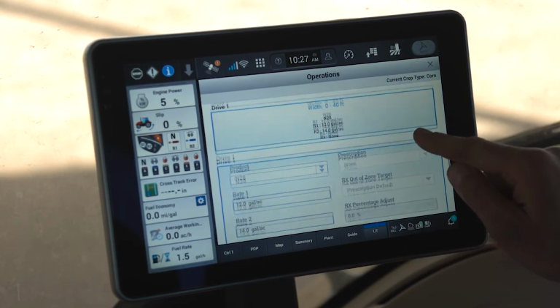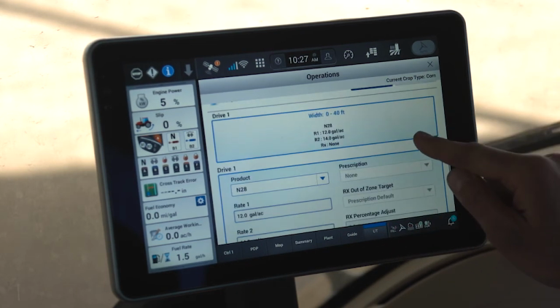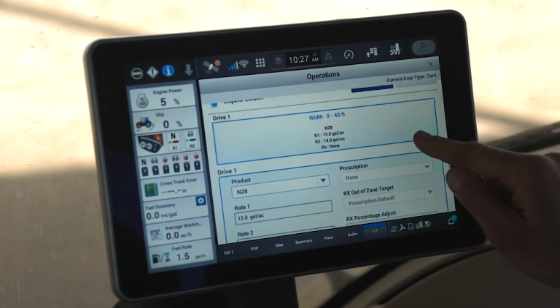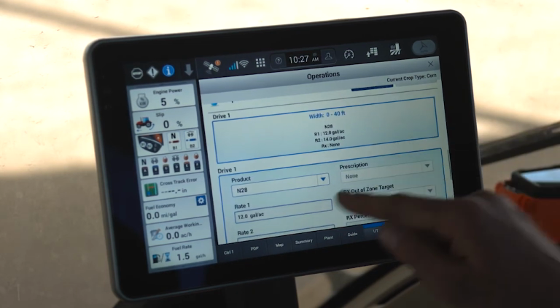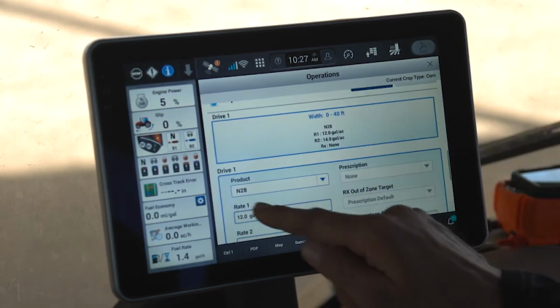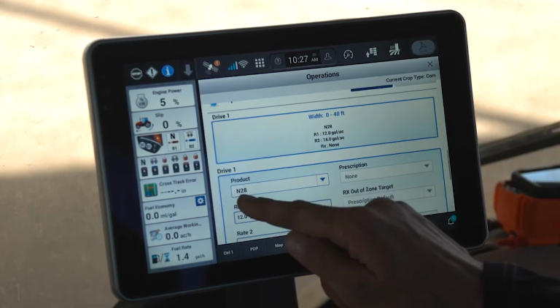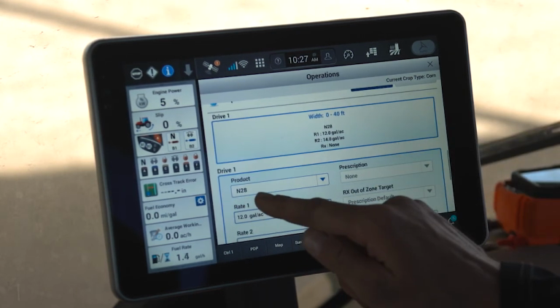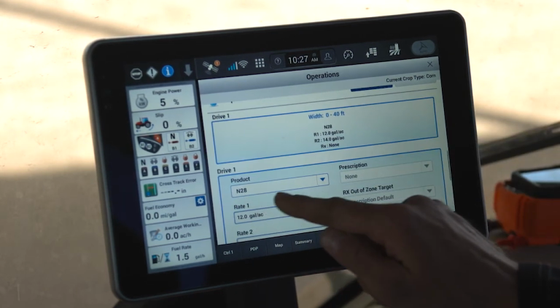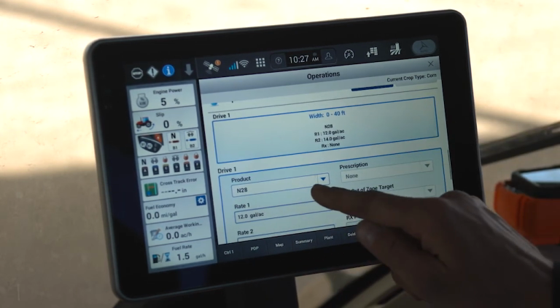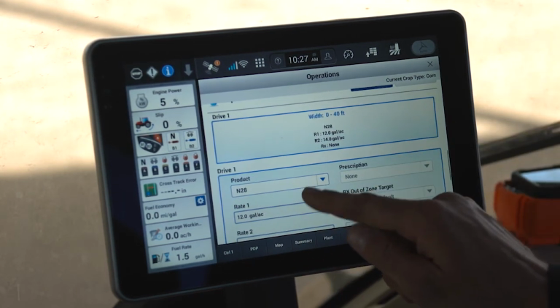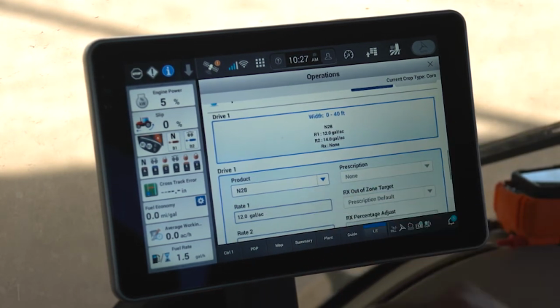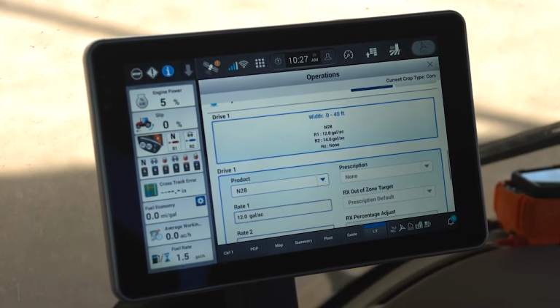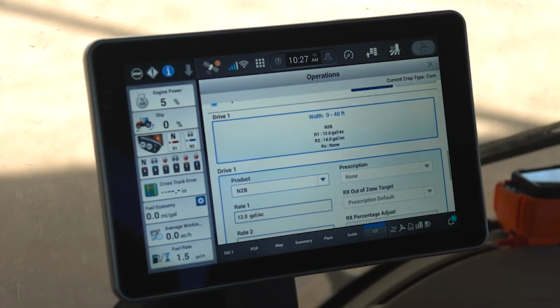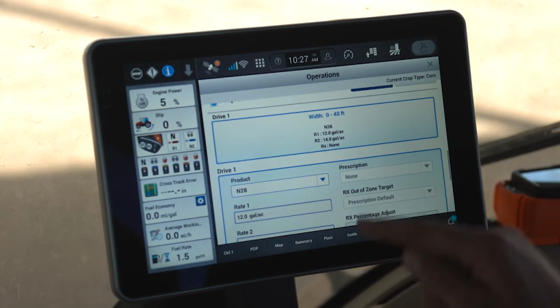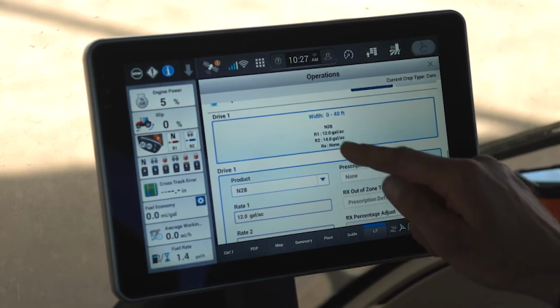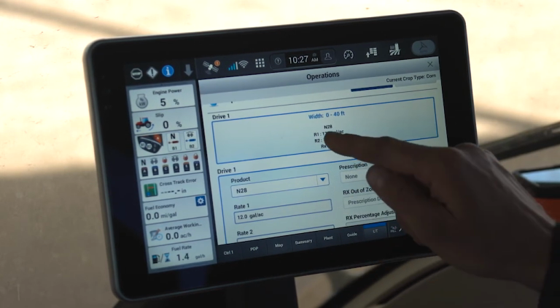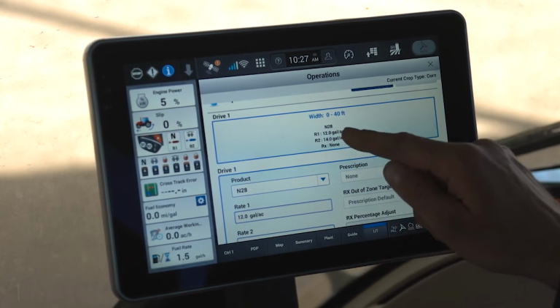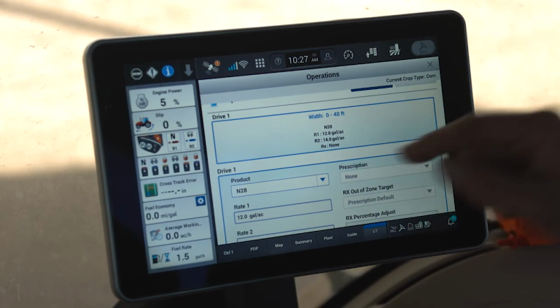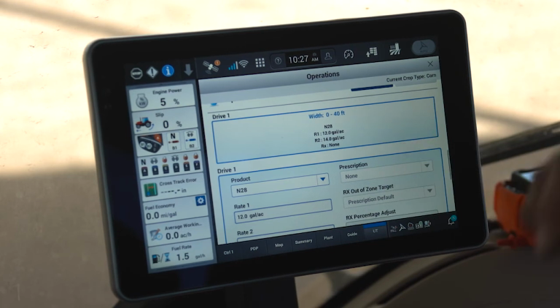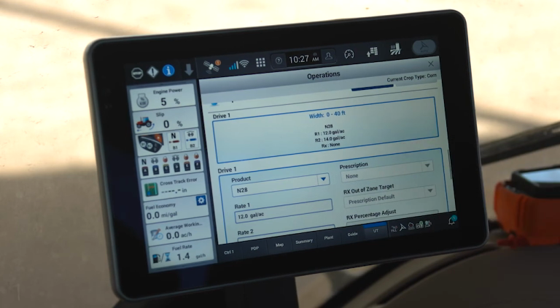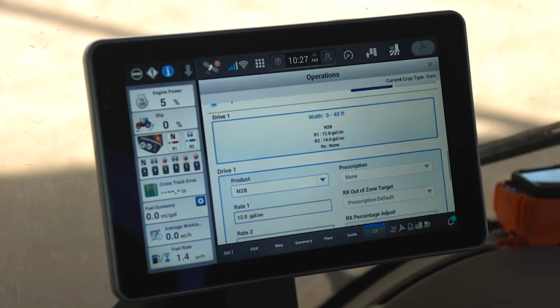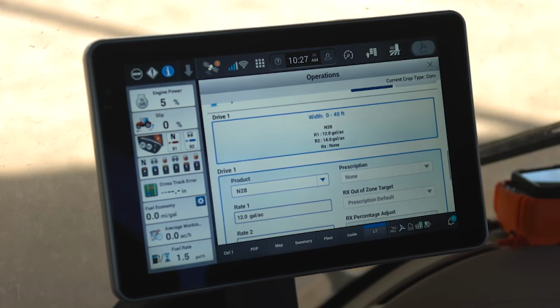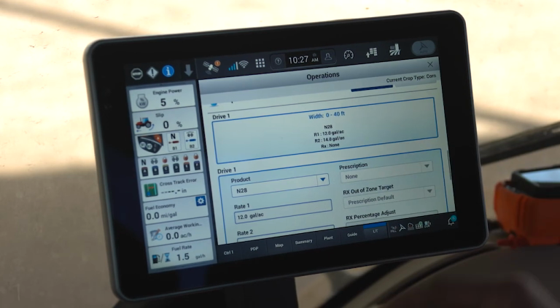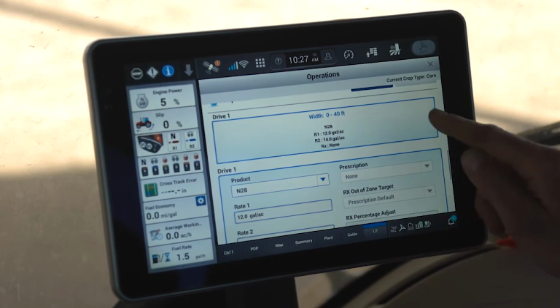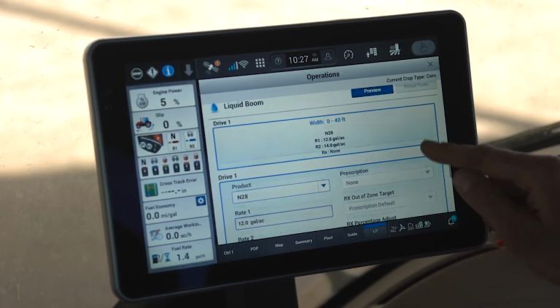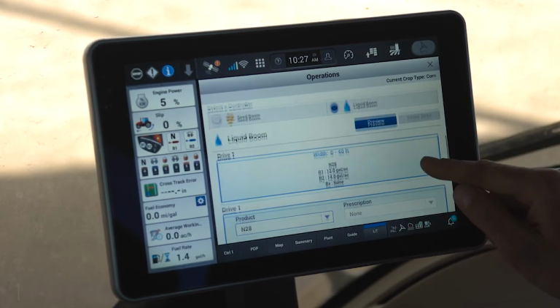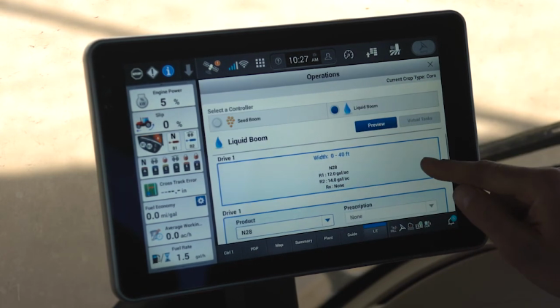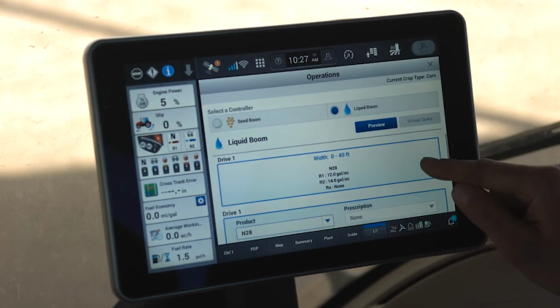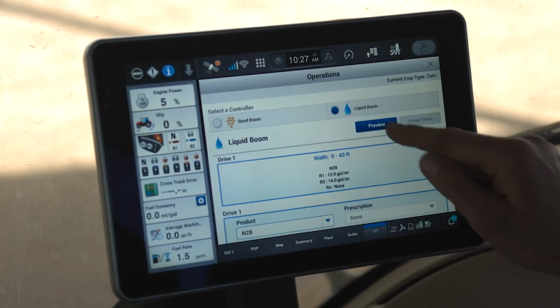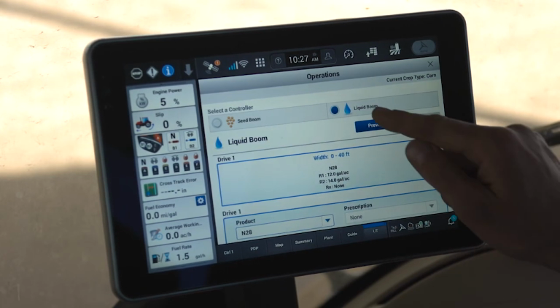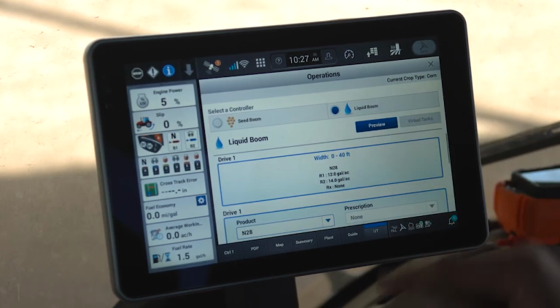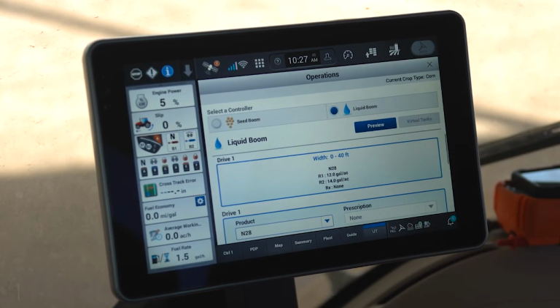Once those are completed, I select add. Now you can see the new product that I just built is assigned to my drive one for my liquid boom right now in this field.